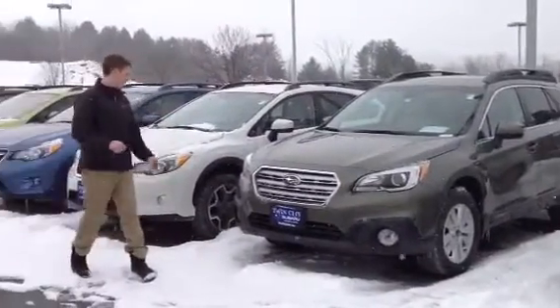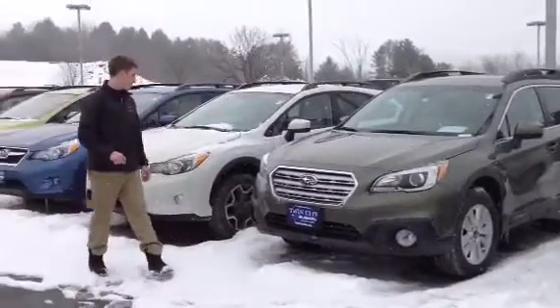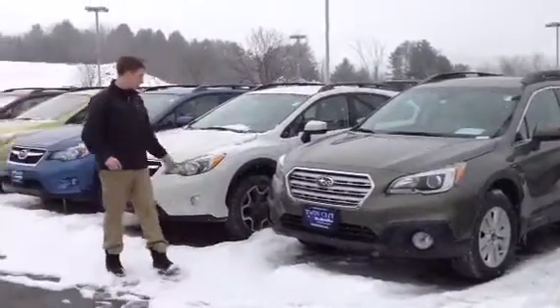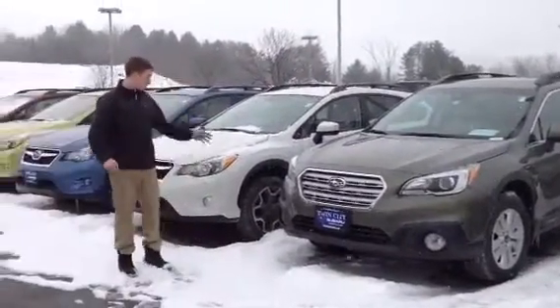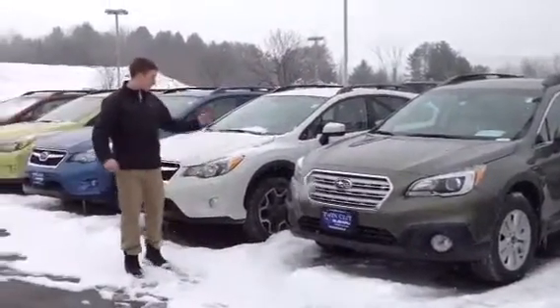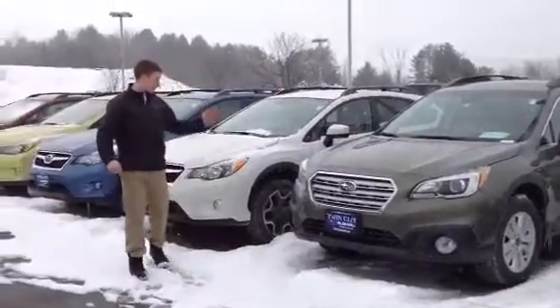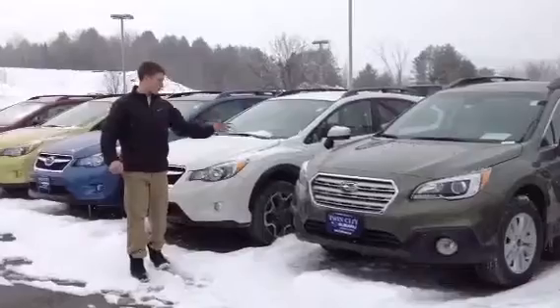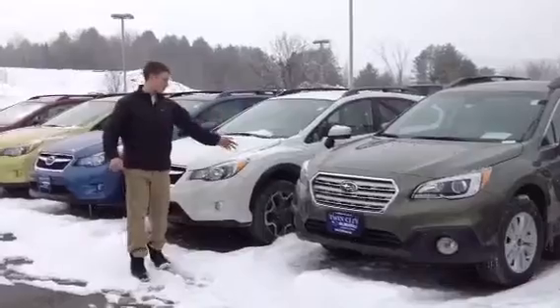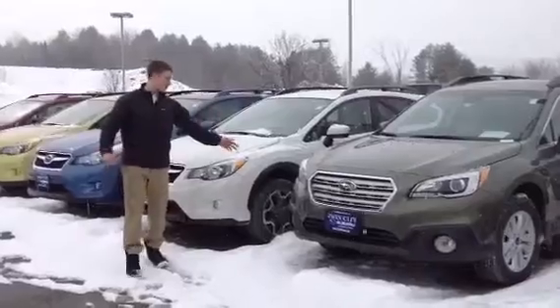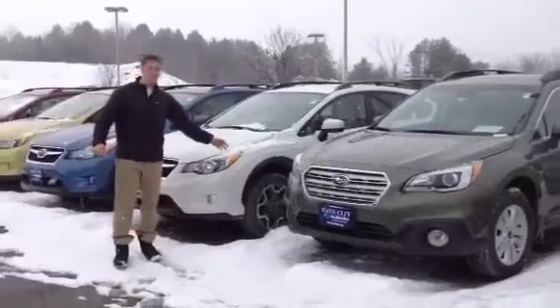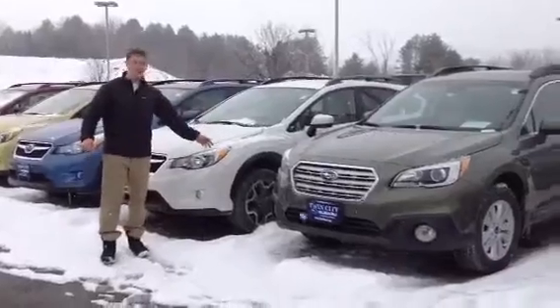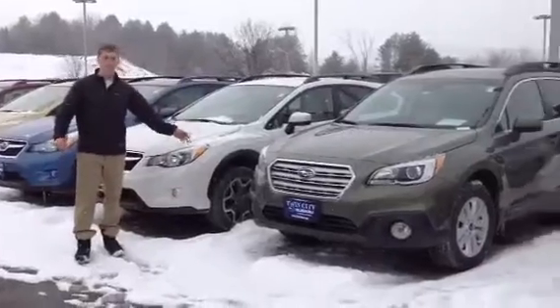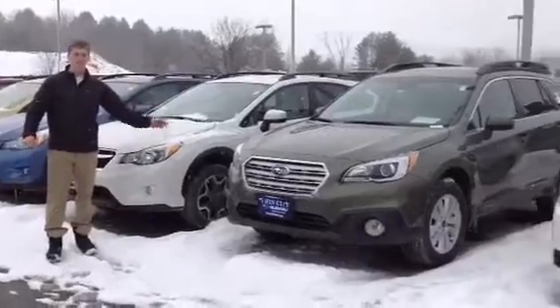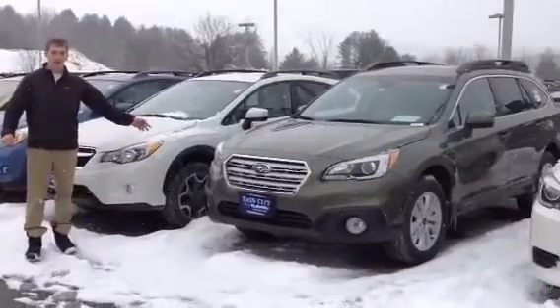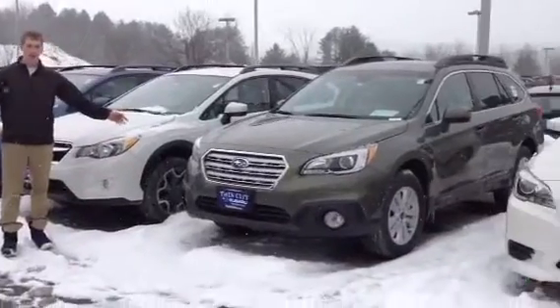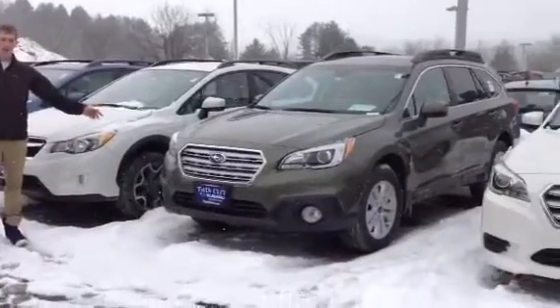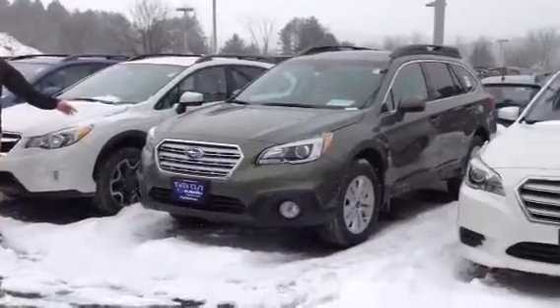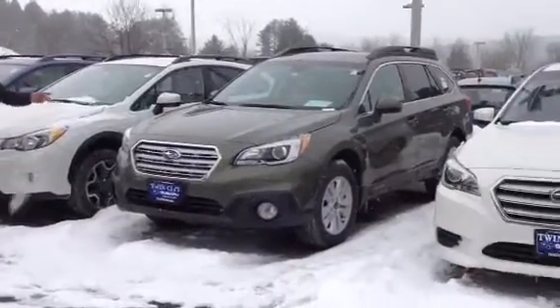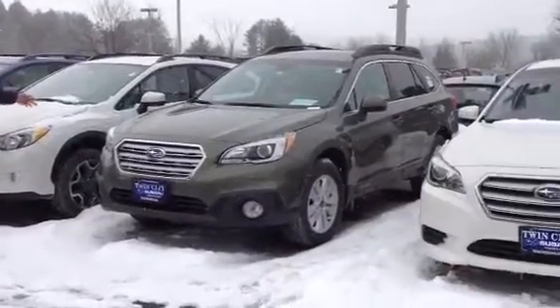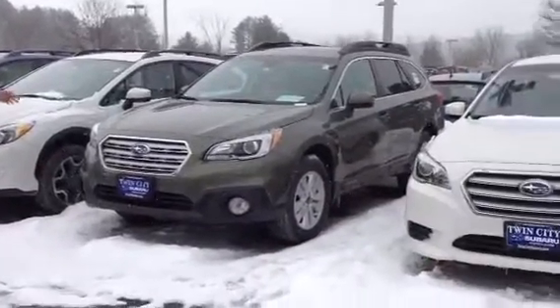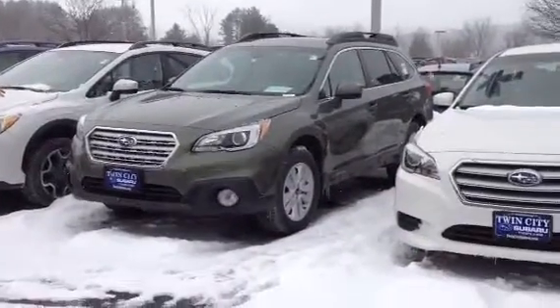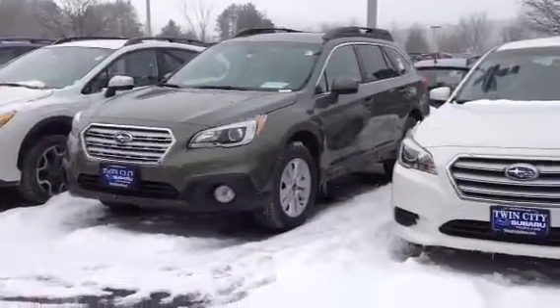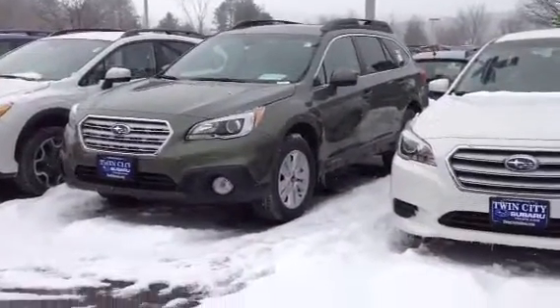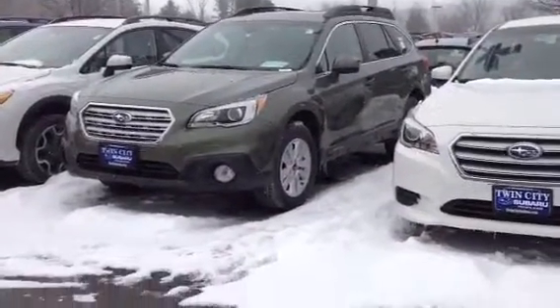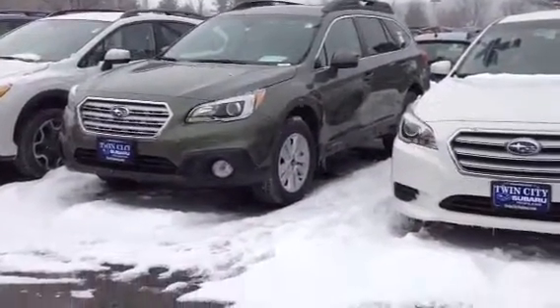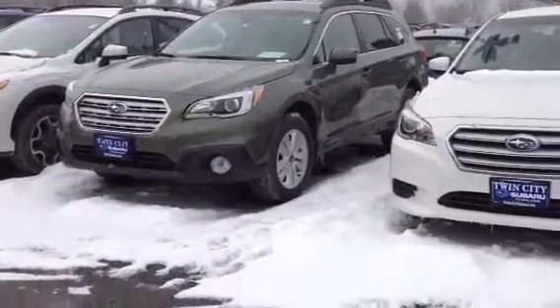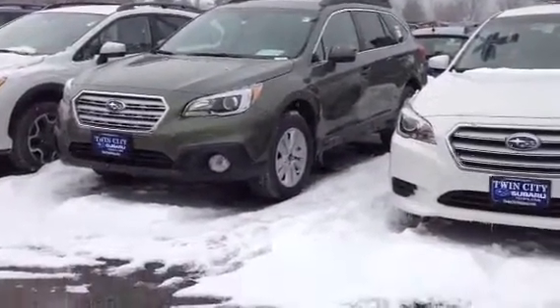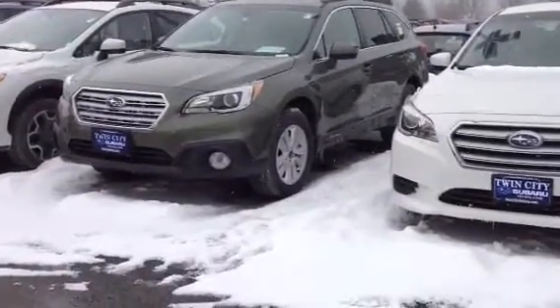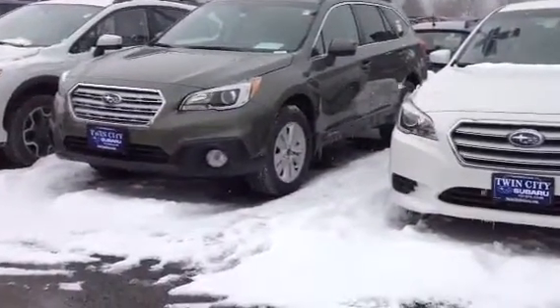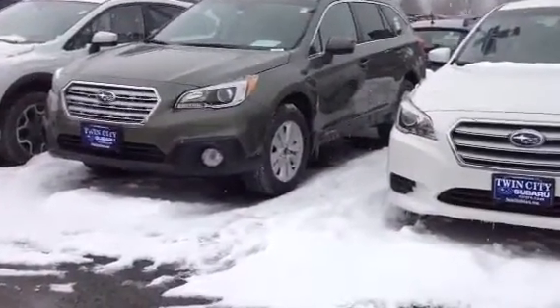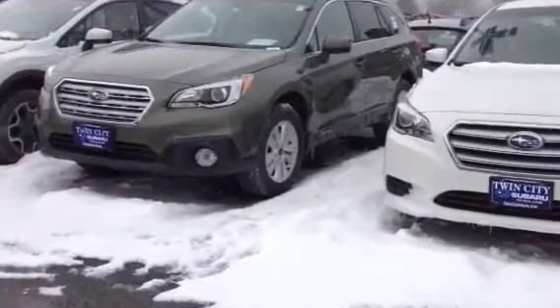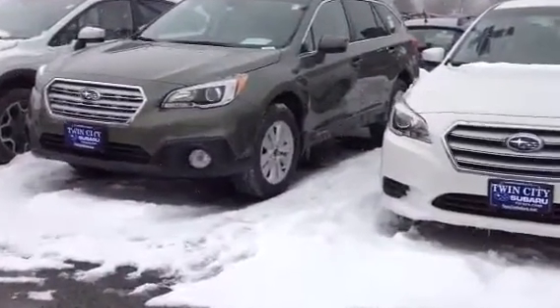This one will also come with 17 inch alloy wheels and splash guards, so protect that nice paint.